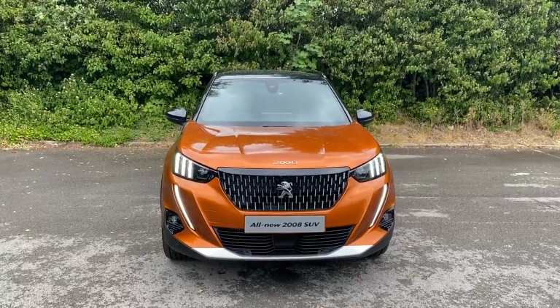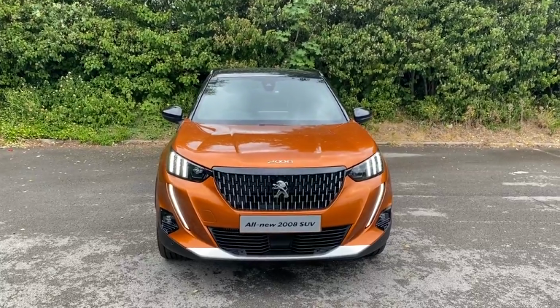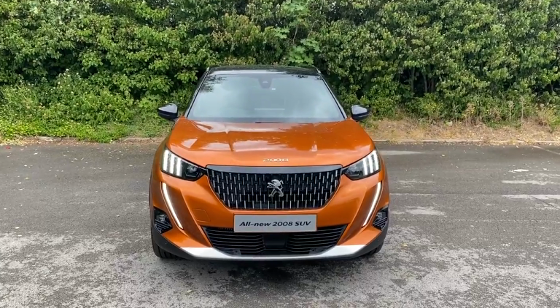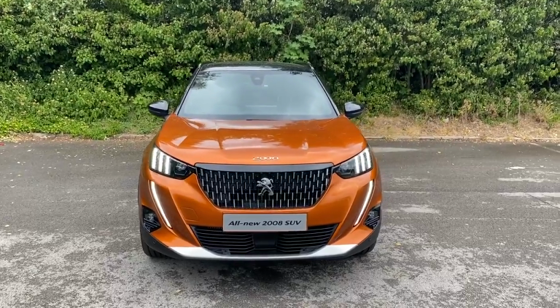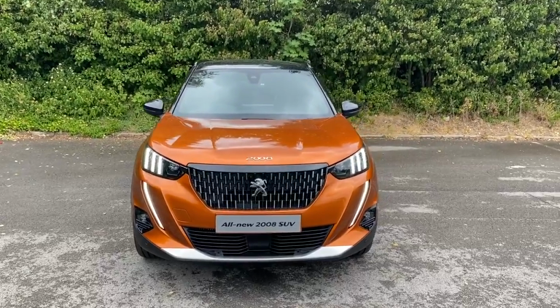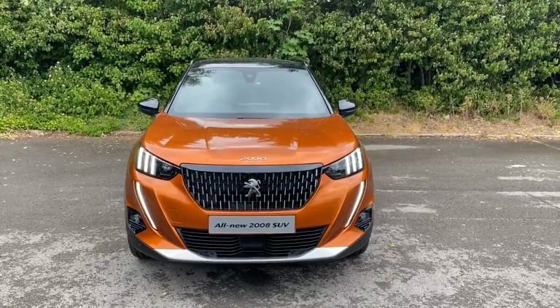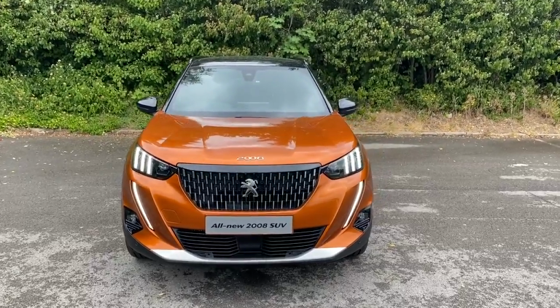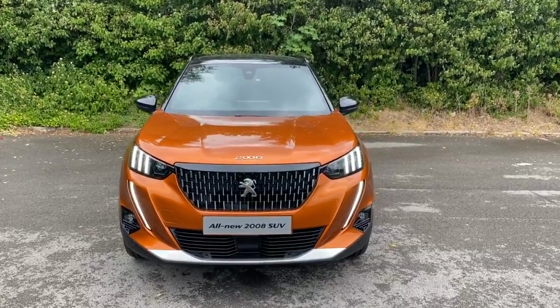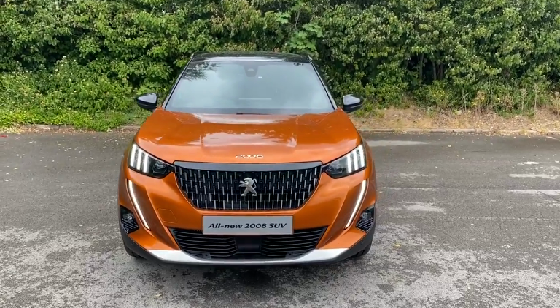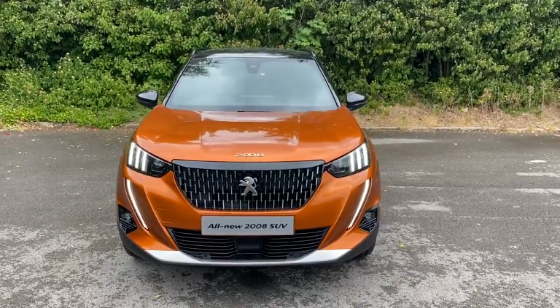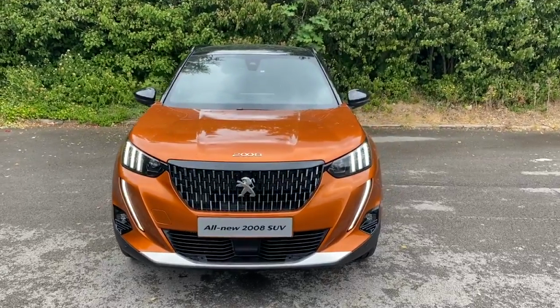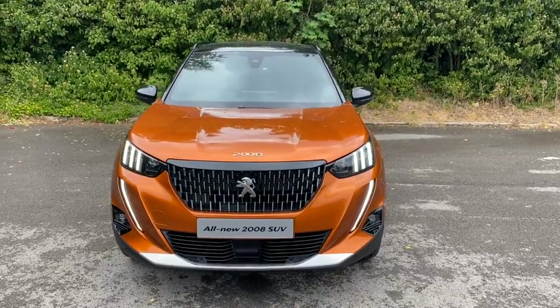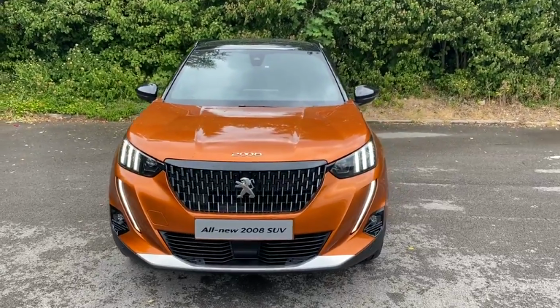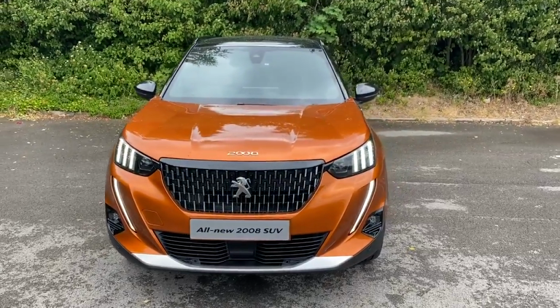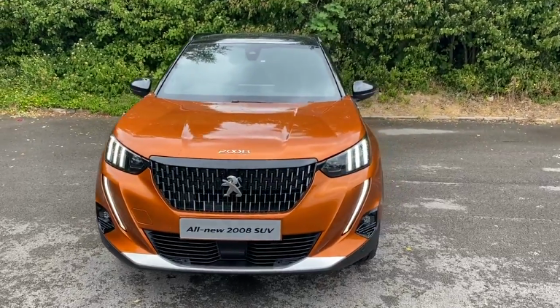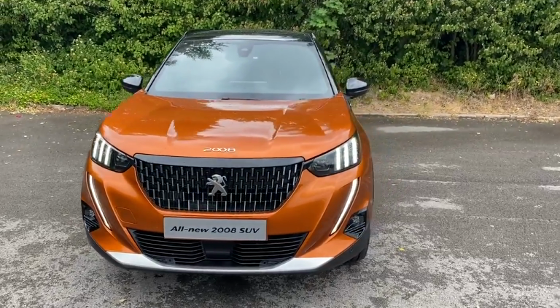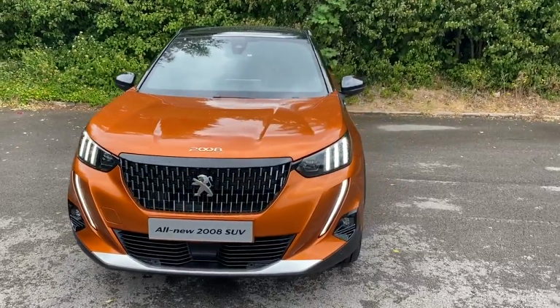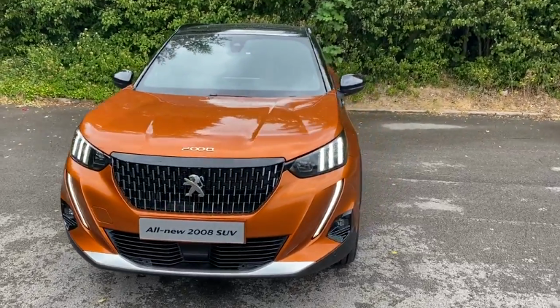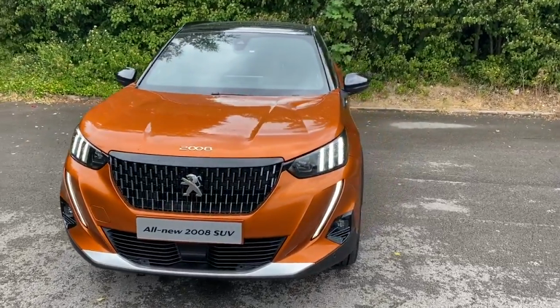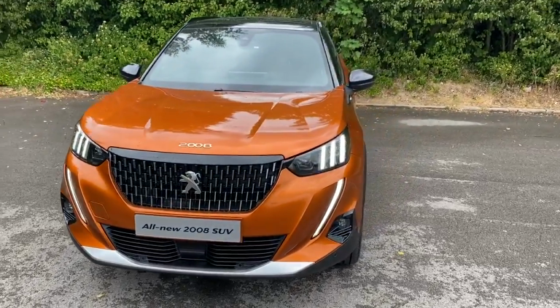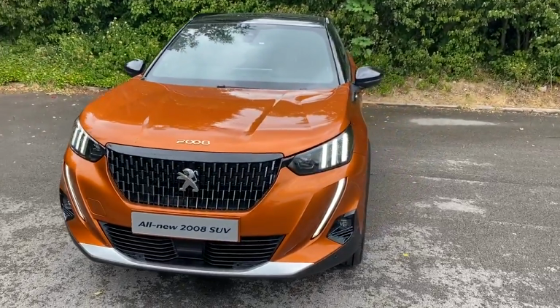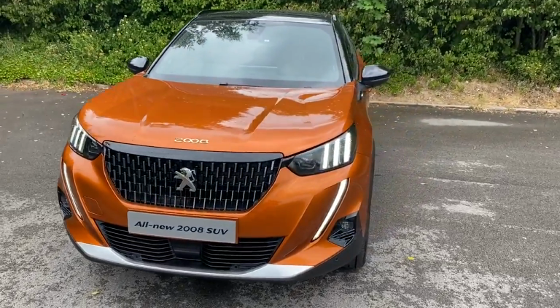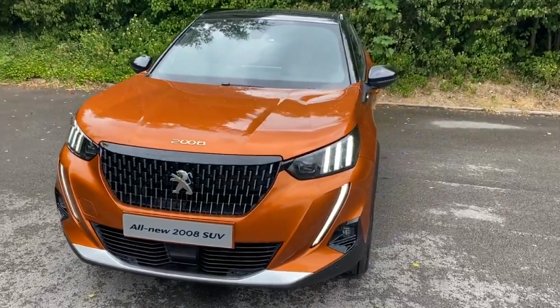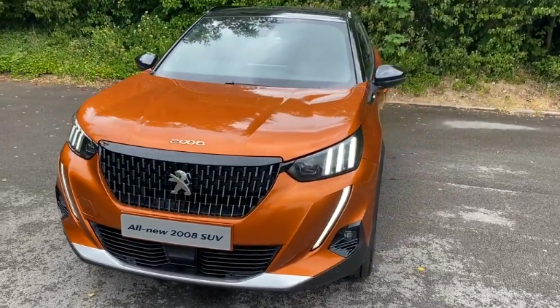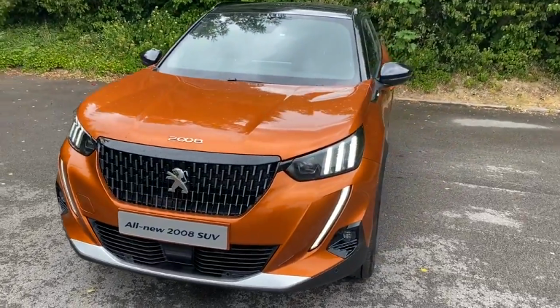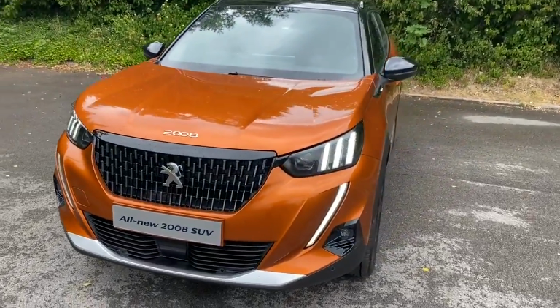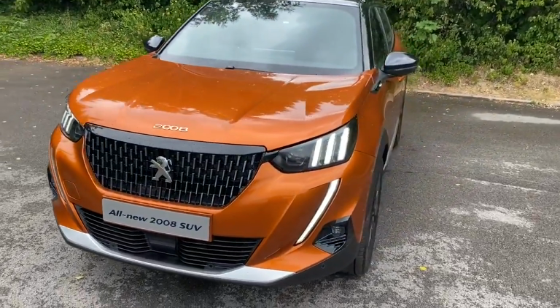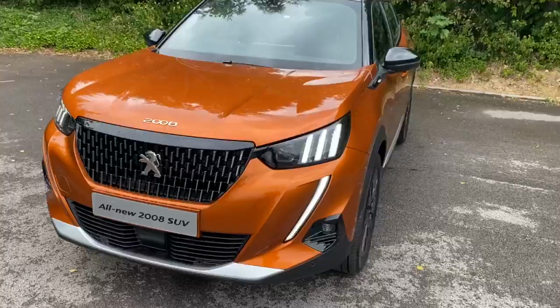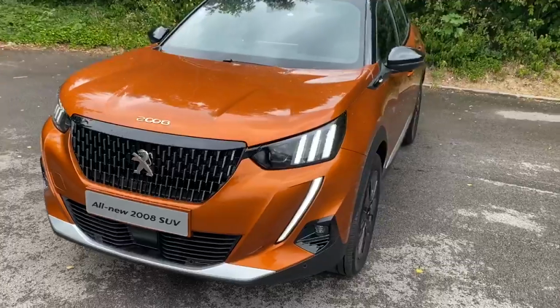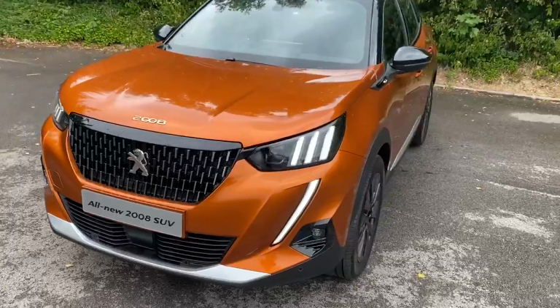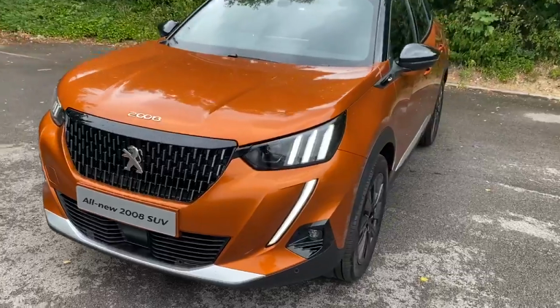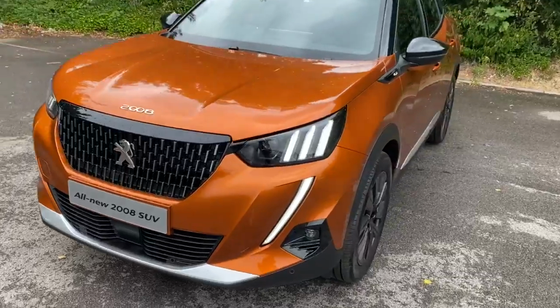Welcome to Pentagon Peugeot at Lincoln Tritton Road. Here we have a brand new Peugeot 2008.